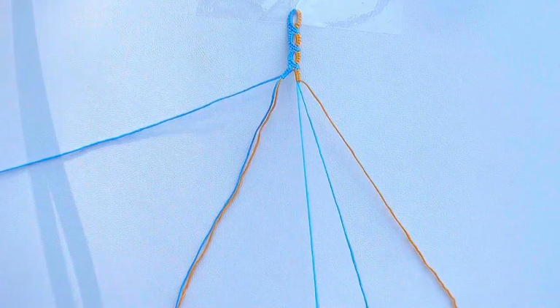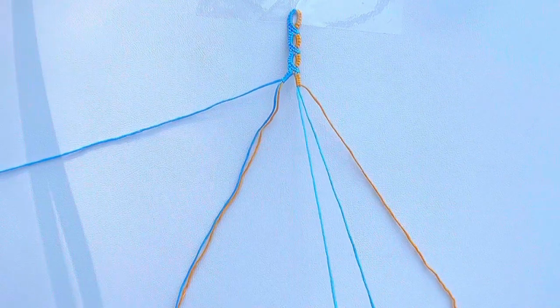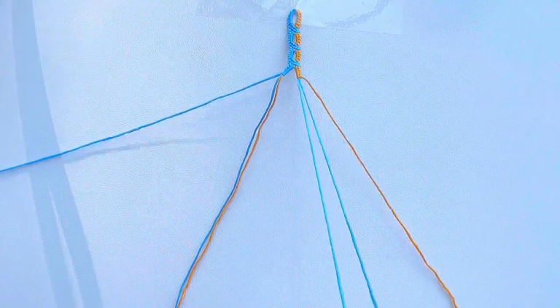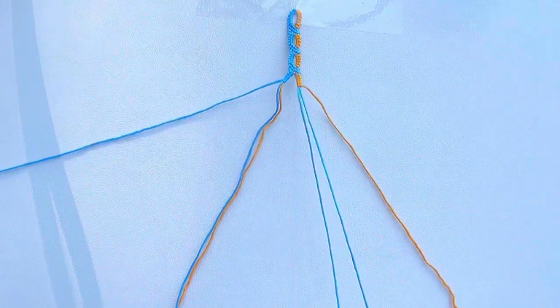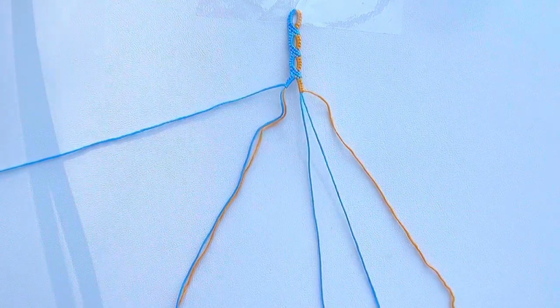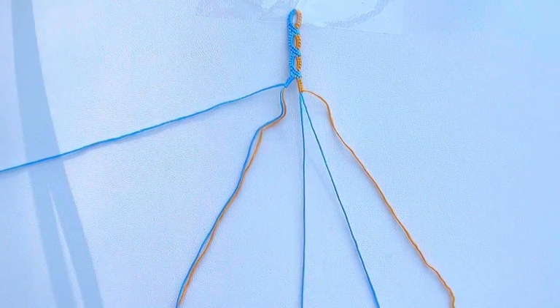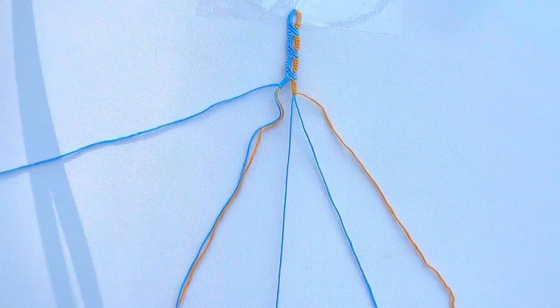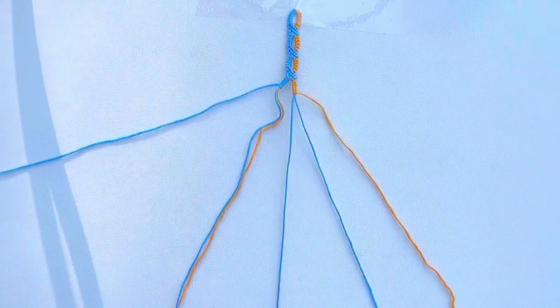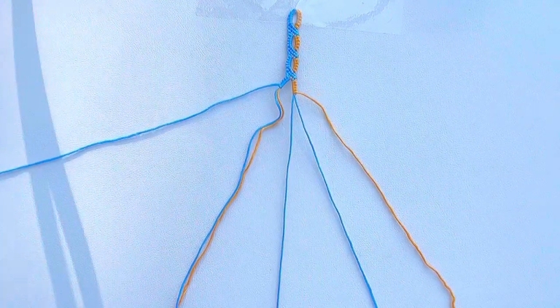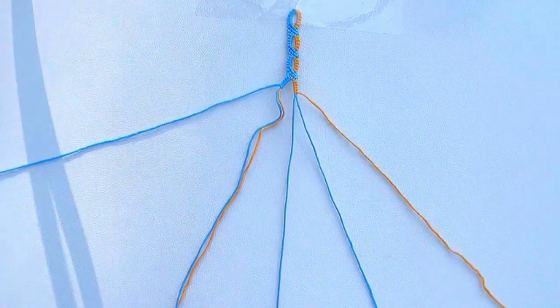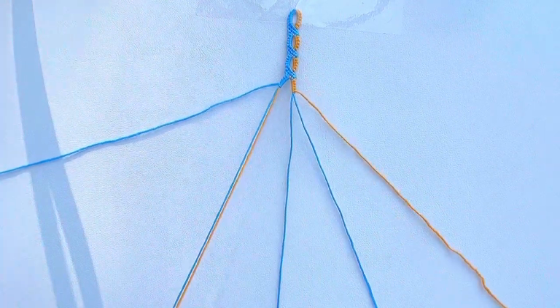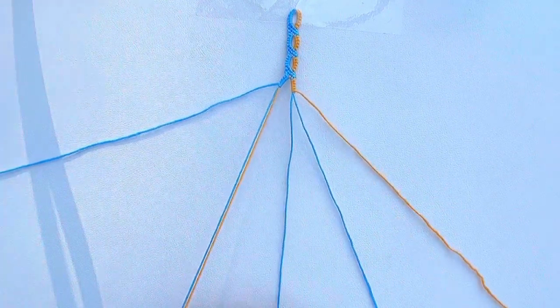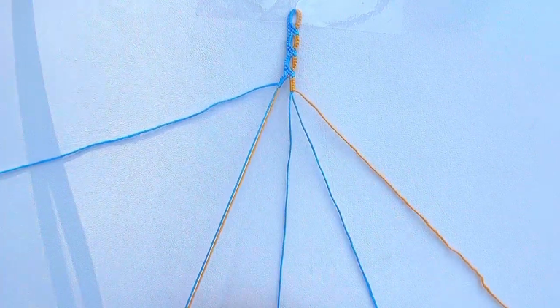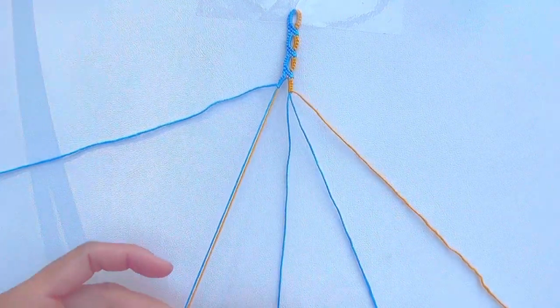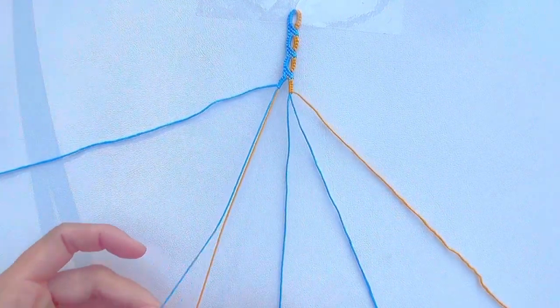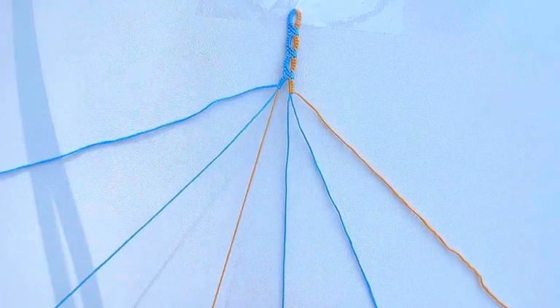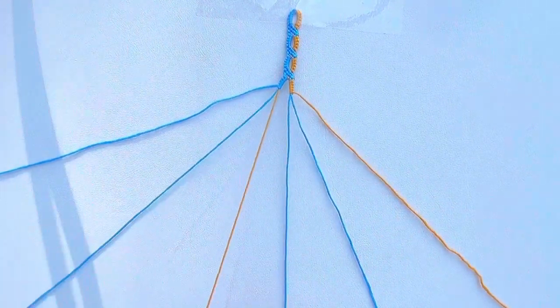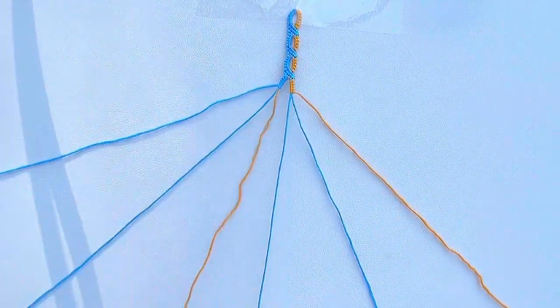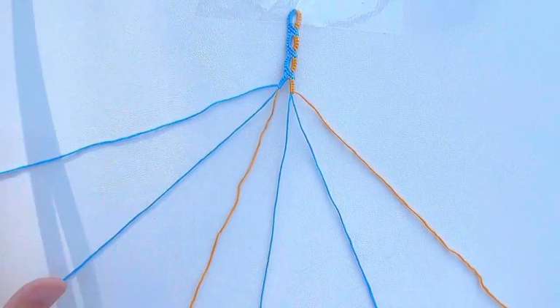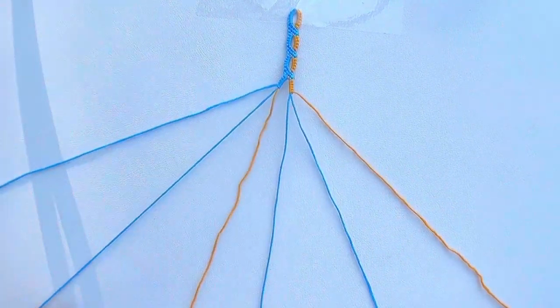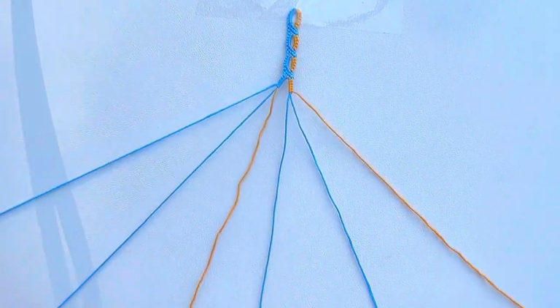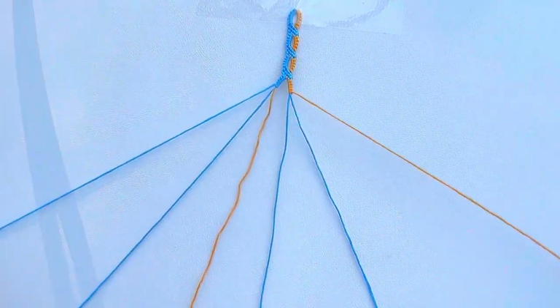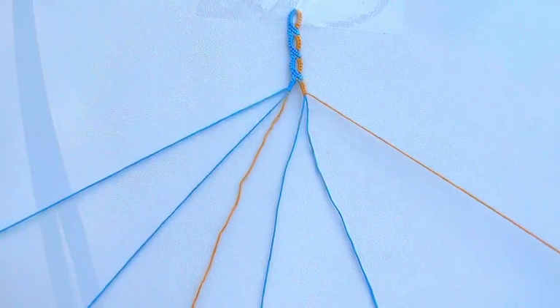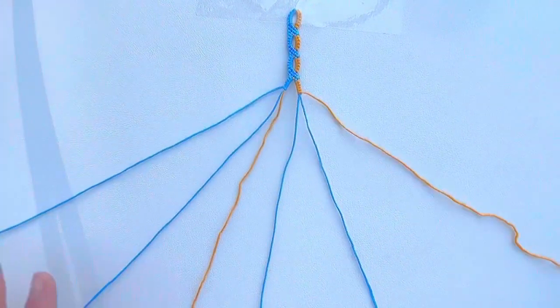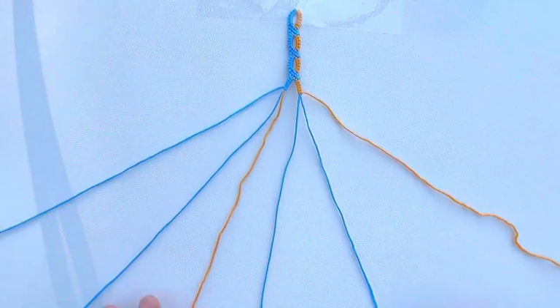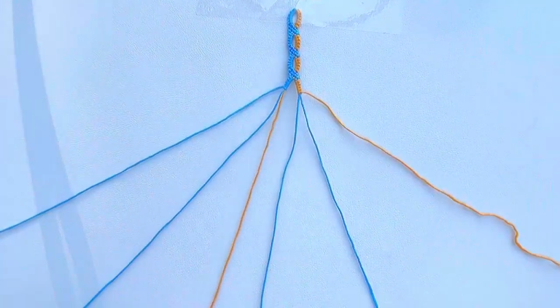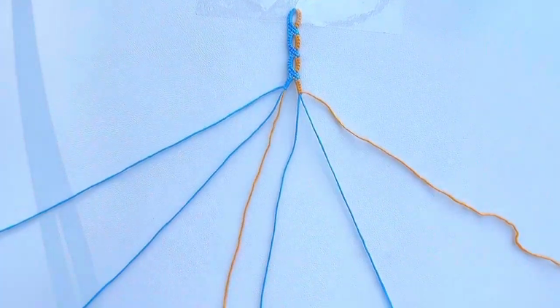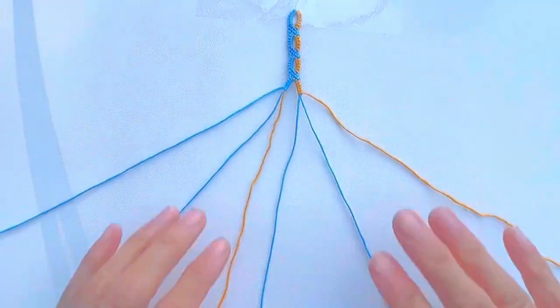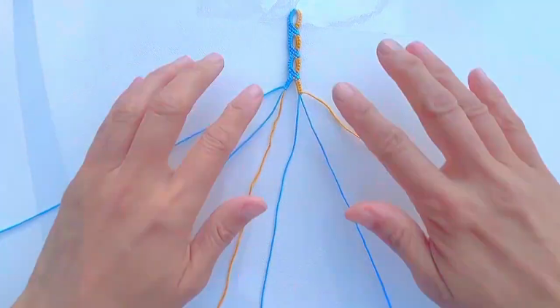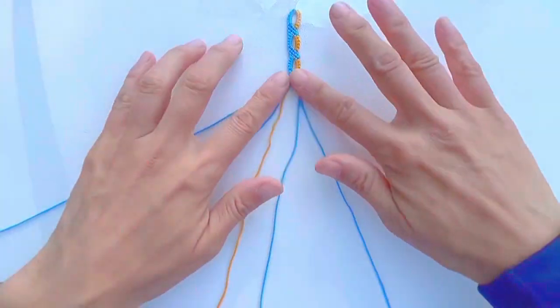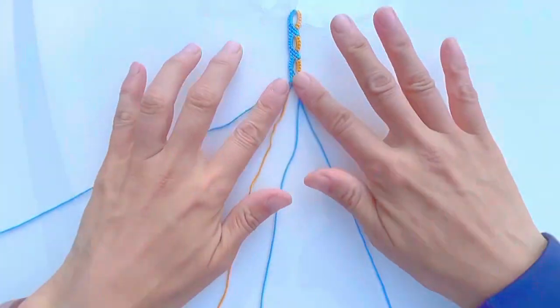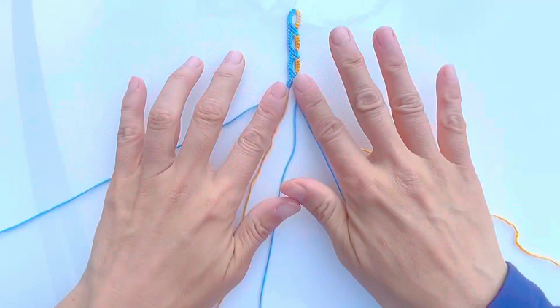Now we are back to start. Repeat the steps until it reaches the desired length.